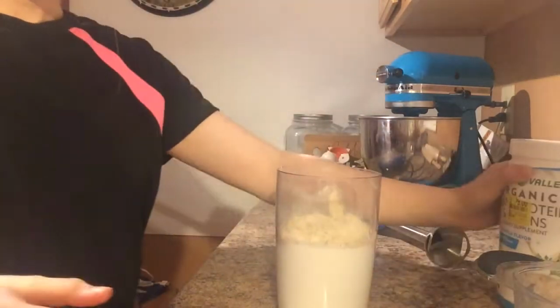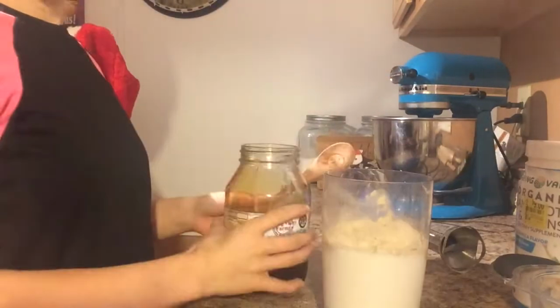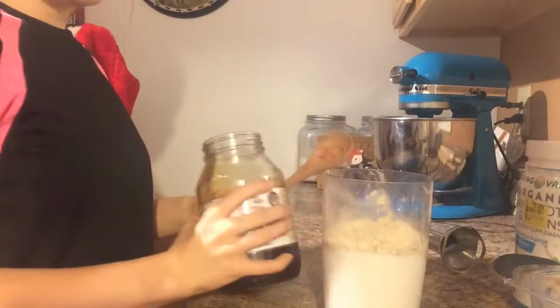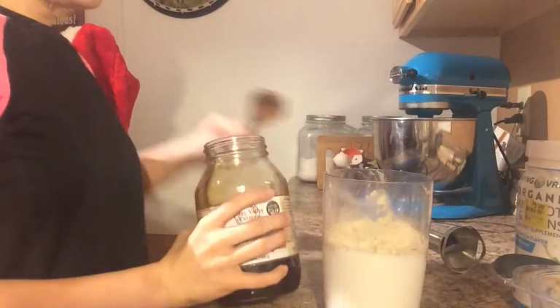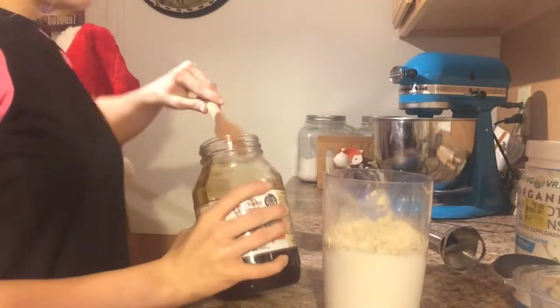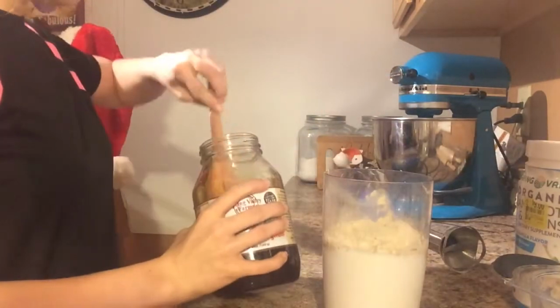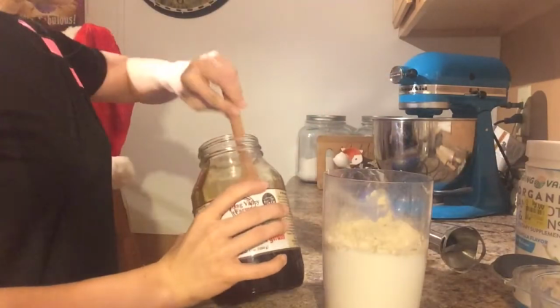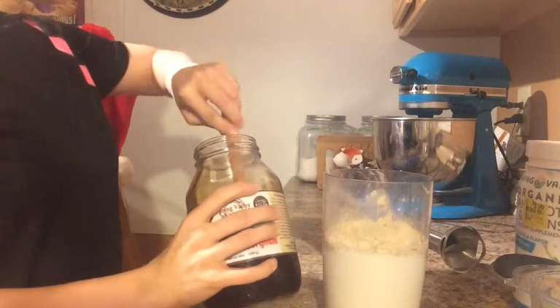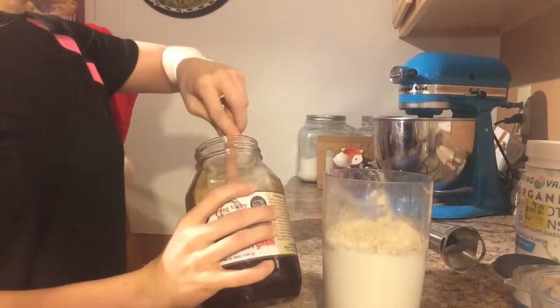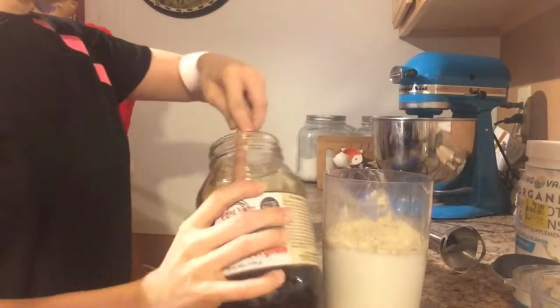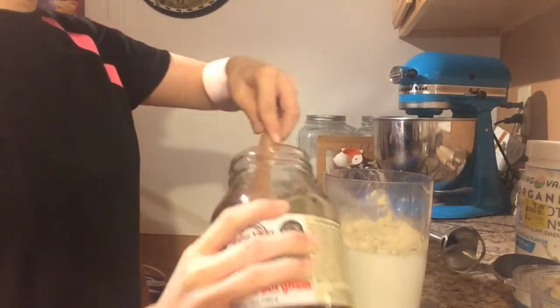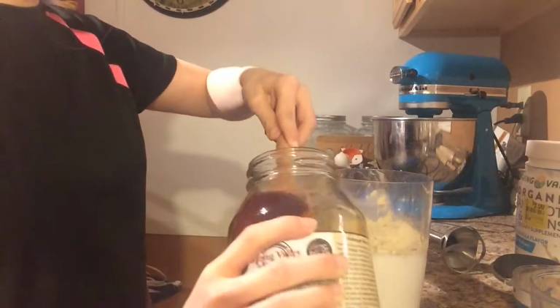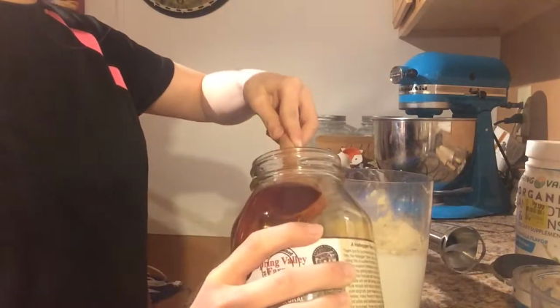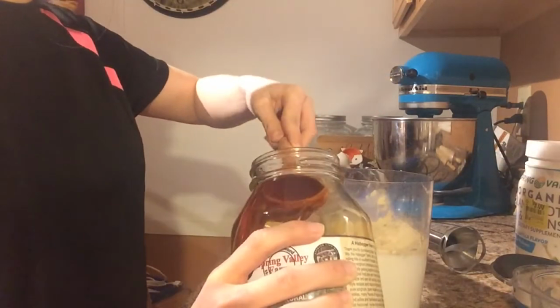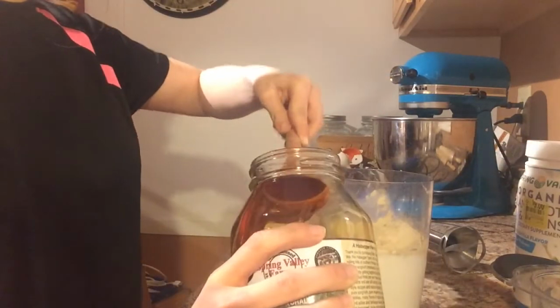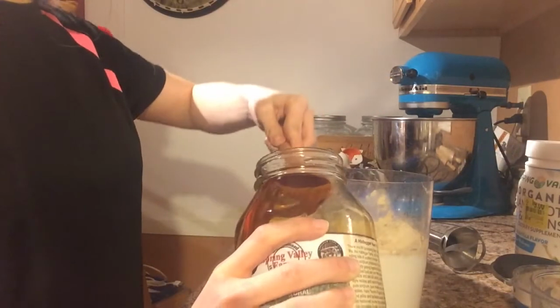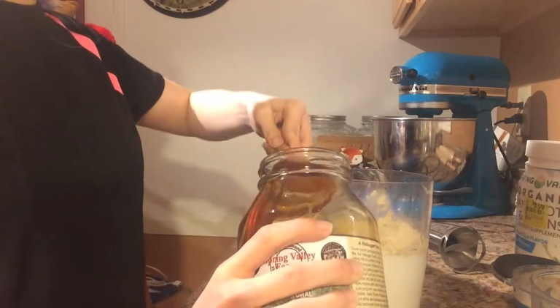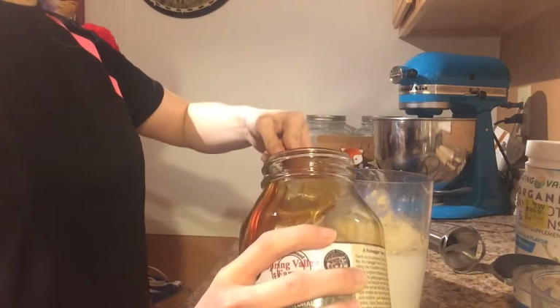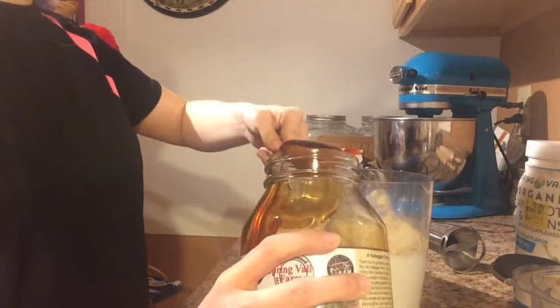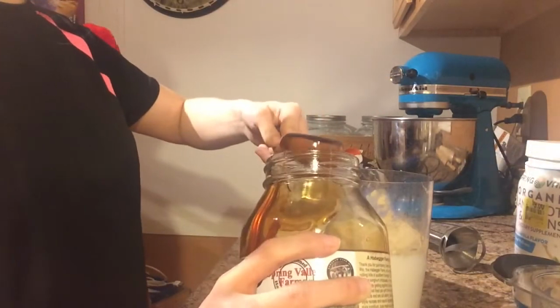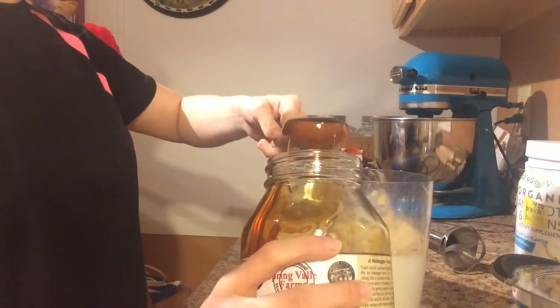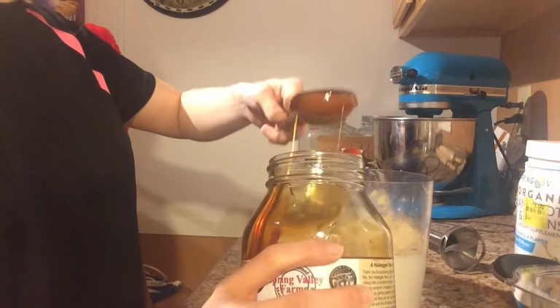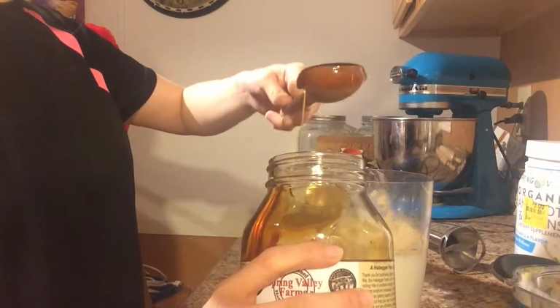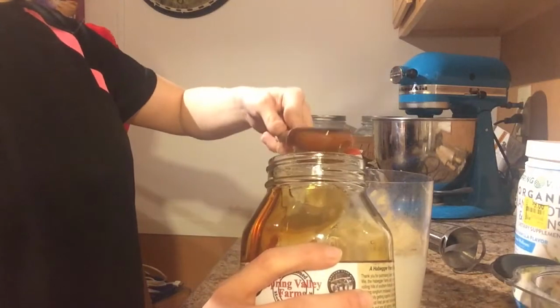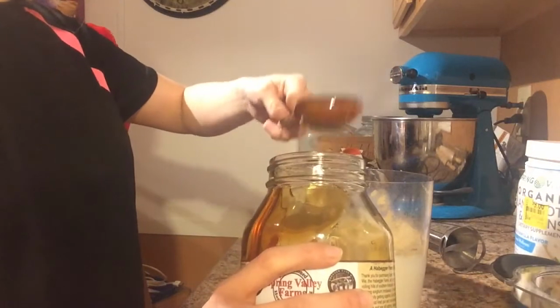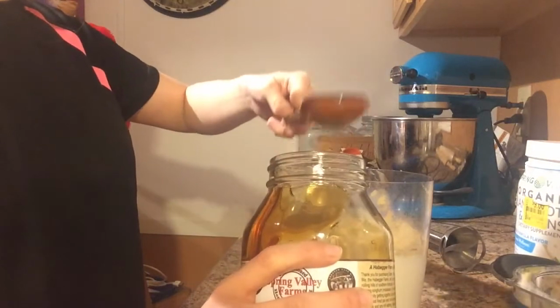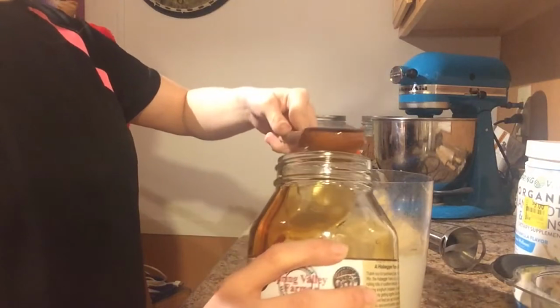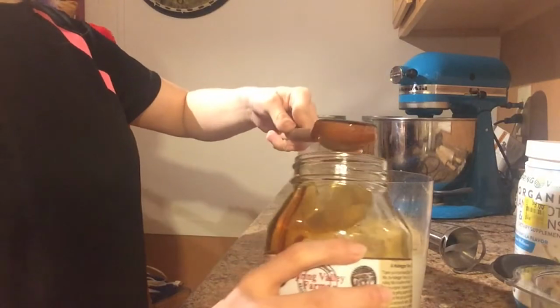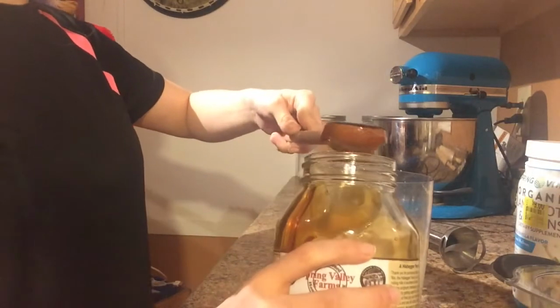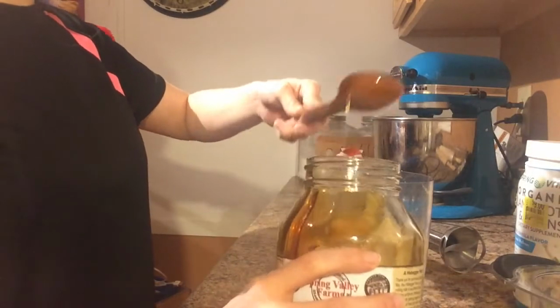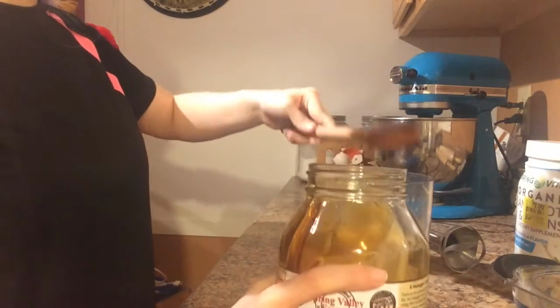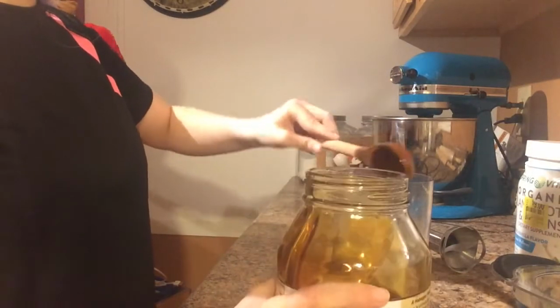Next you're going to add in 2 tablespoons of molasses. This is a key ingredient in making a gingerbread smoothie.